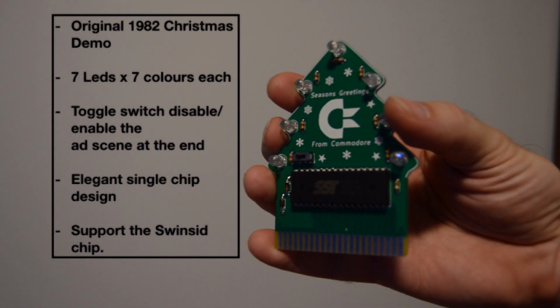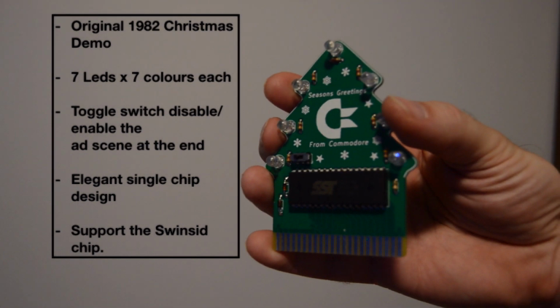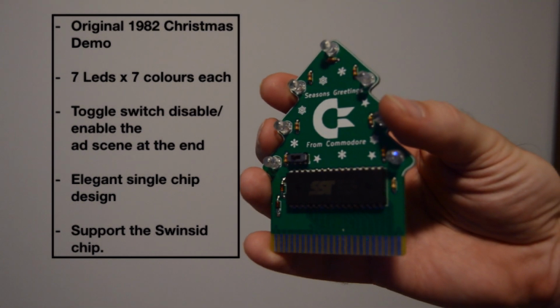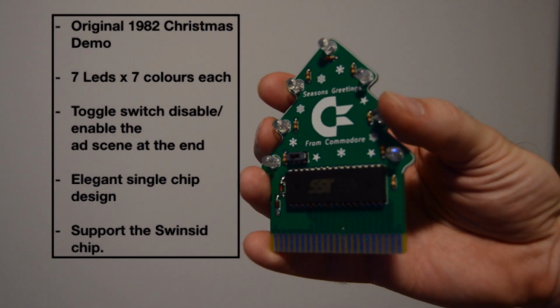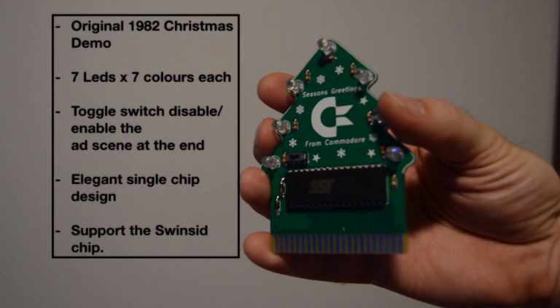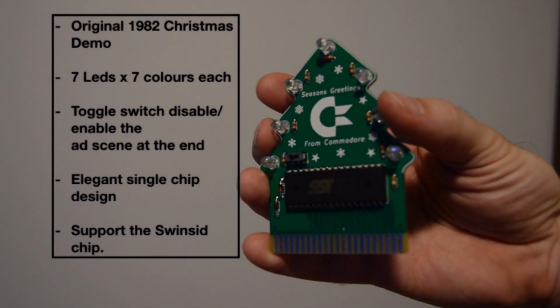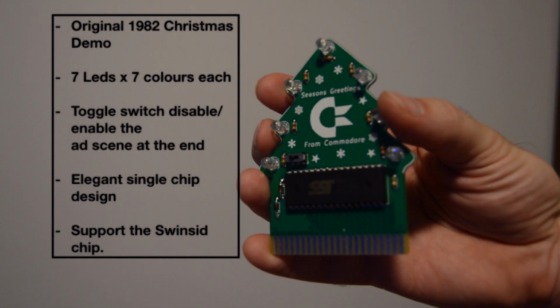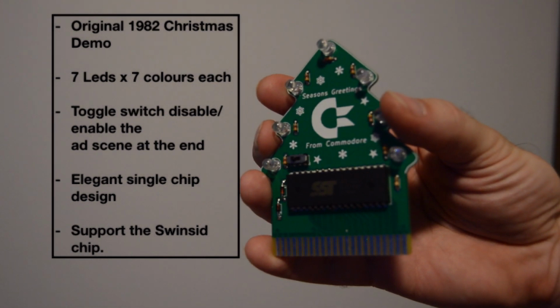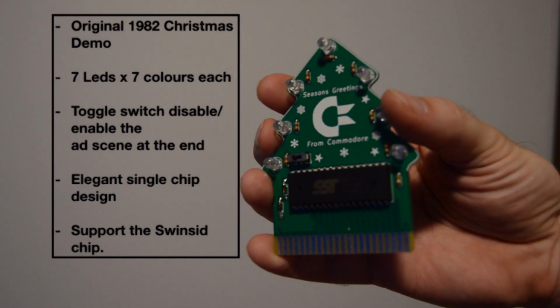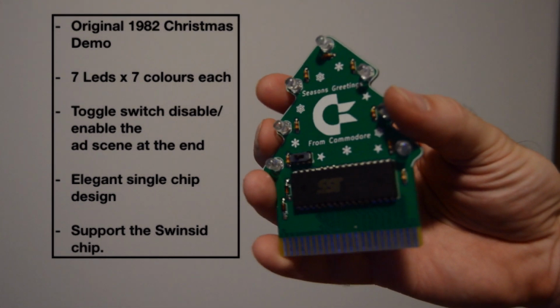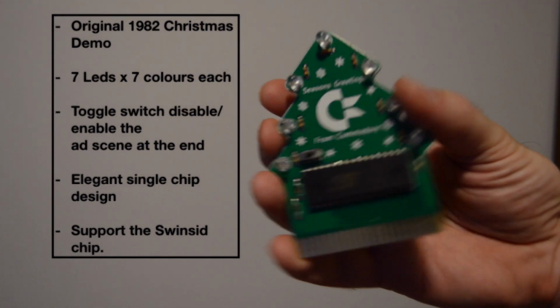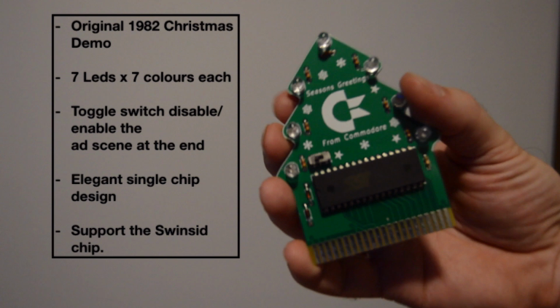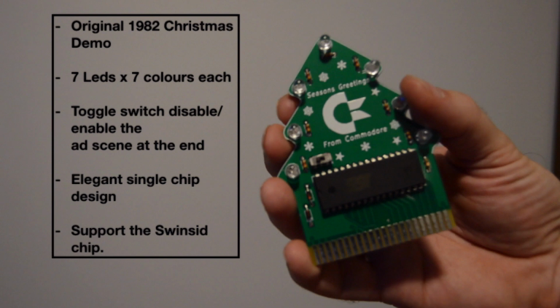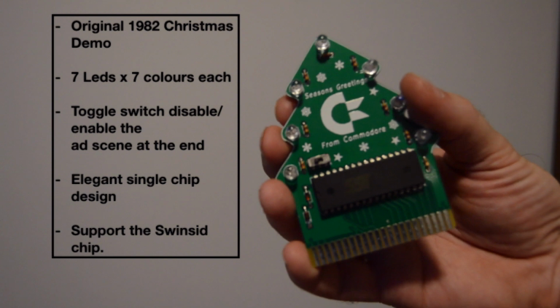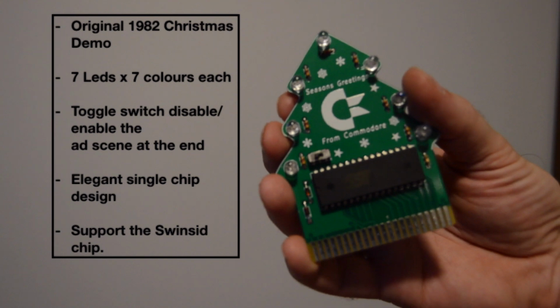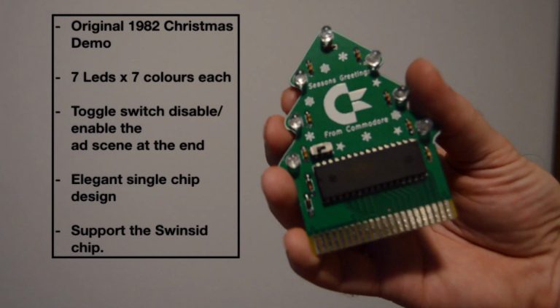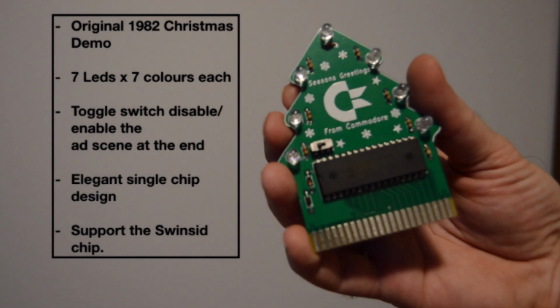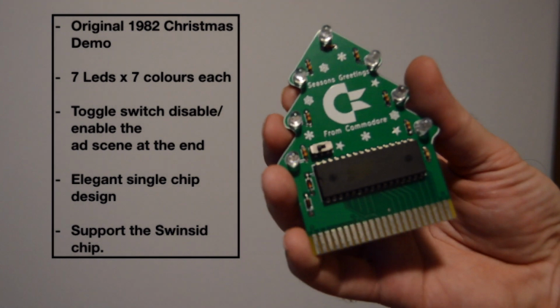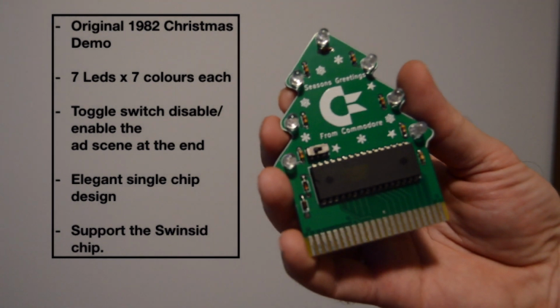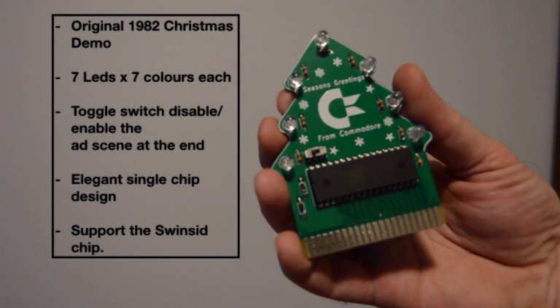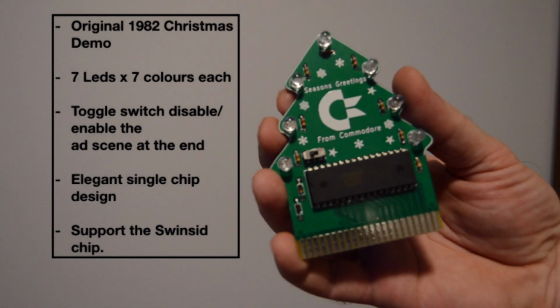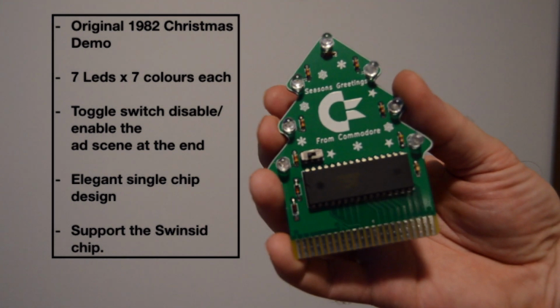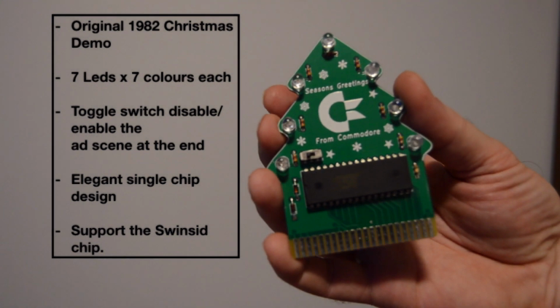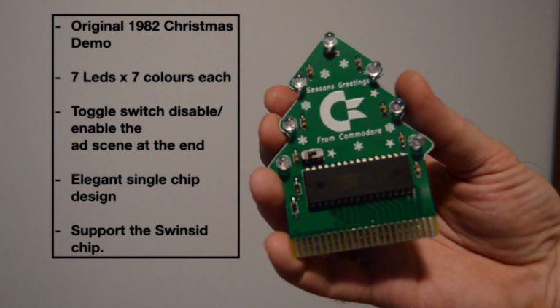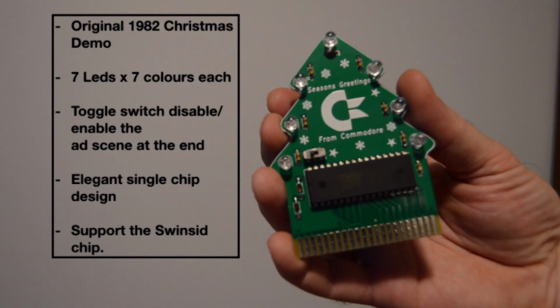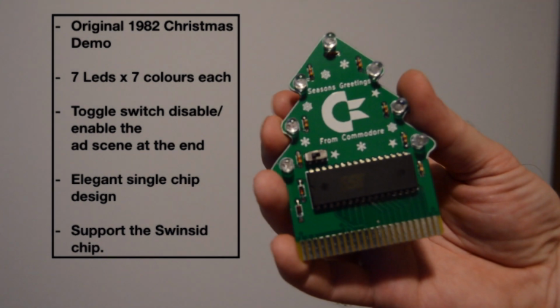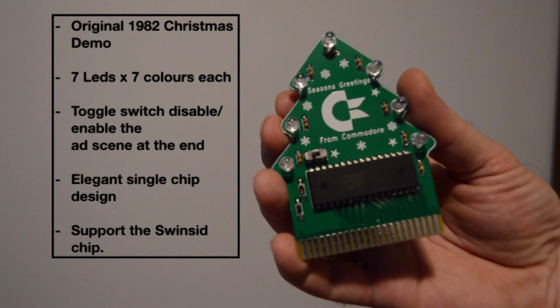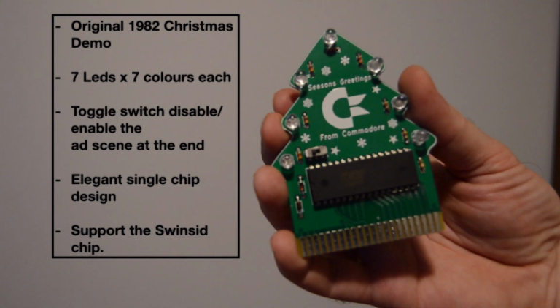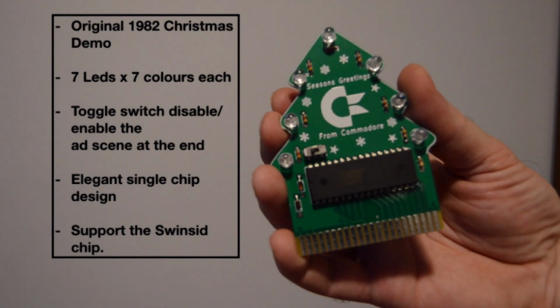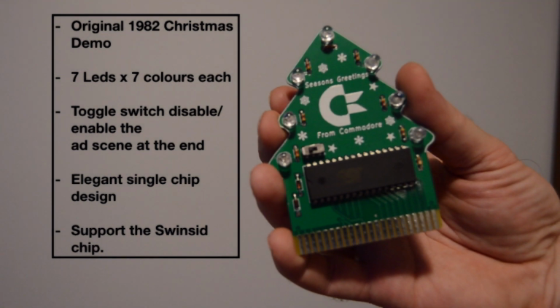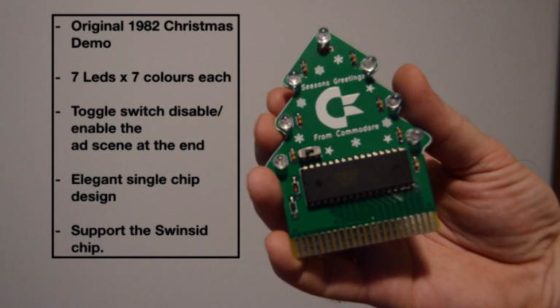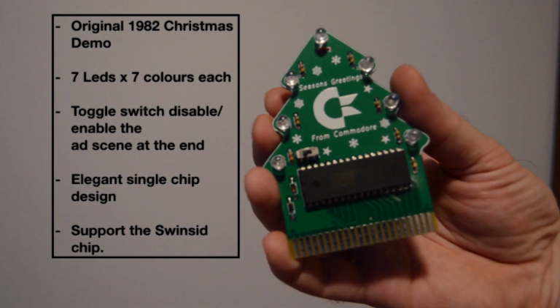It also autodetects the SWINSID chip and patches the code automatically to make sure the demo runs correctly with this chip.